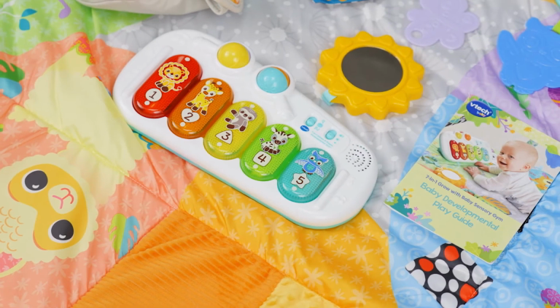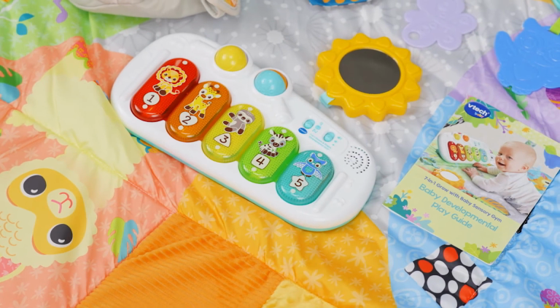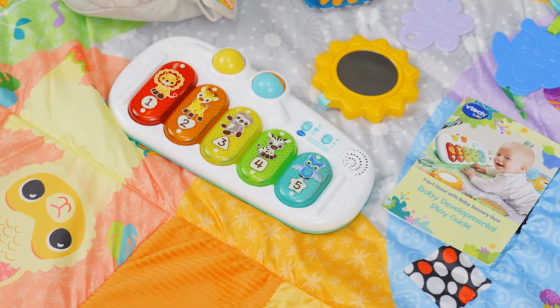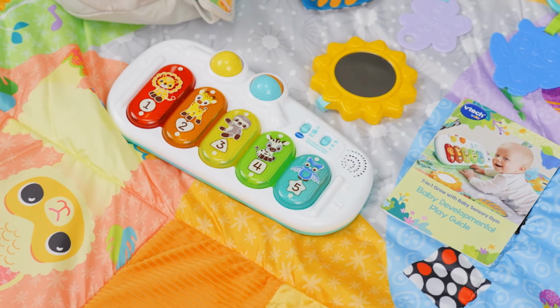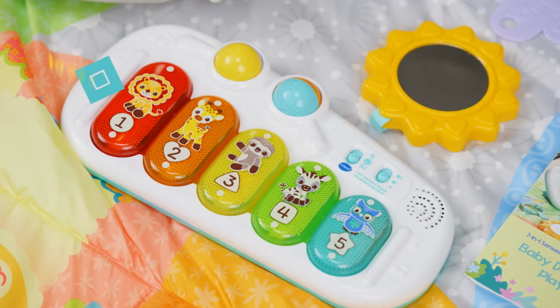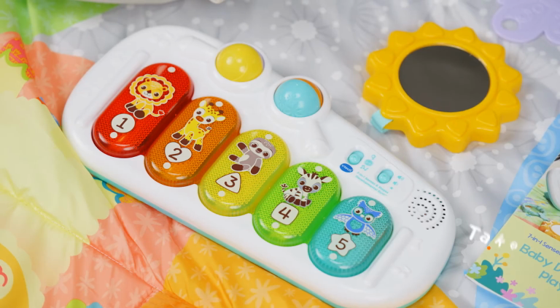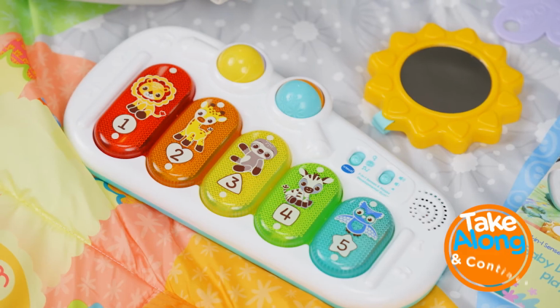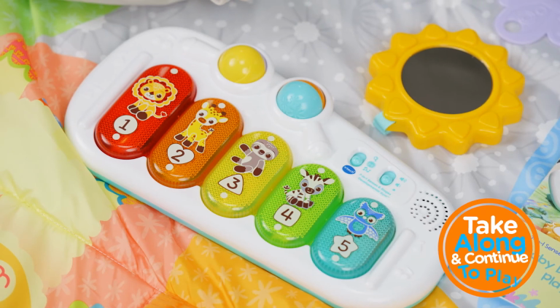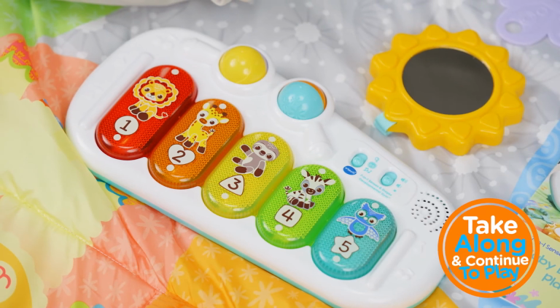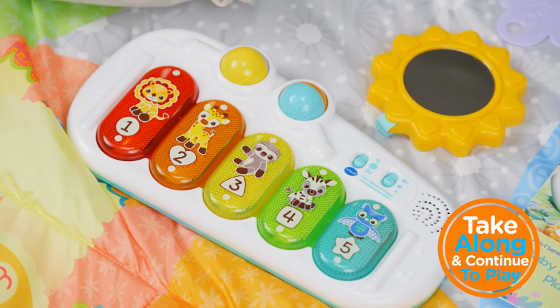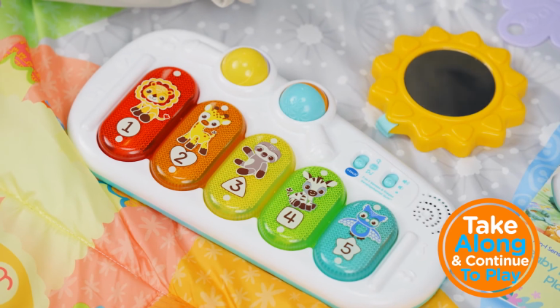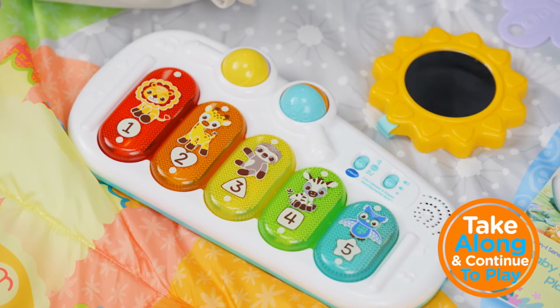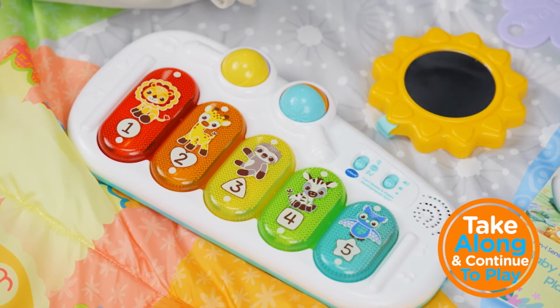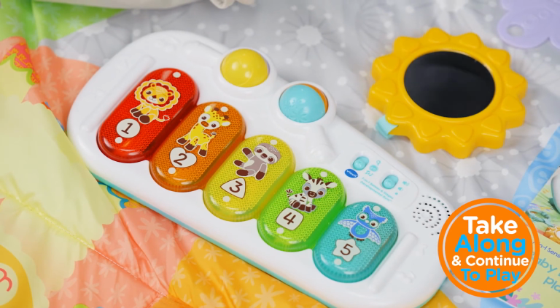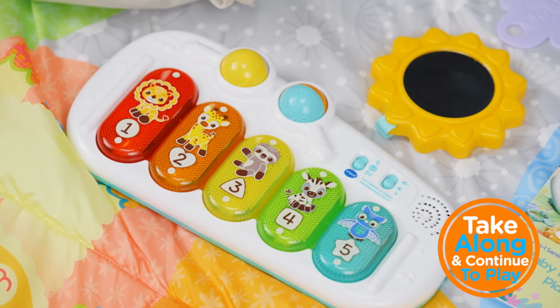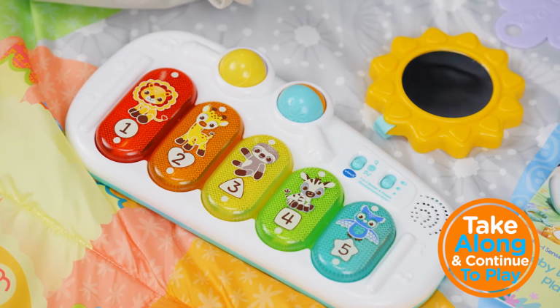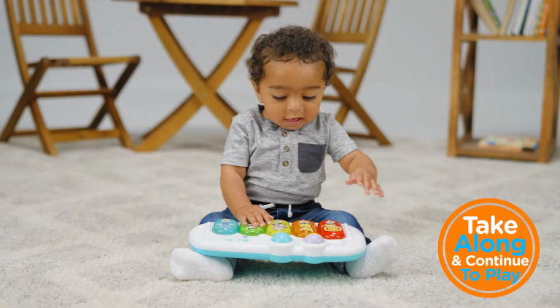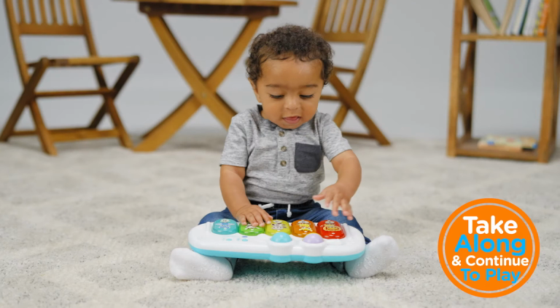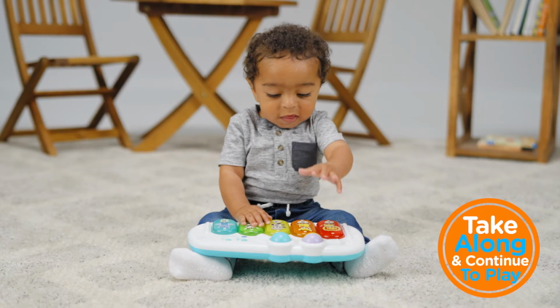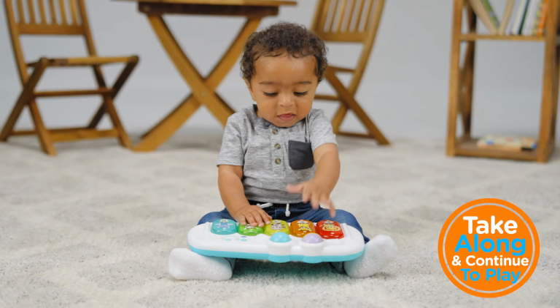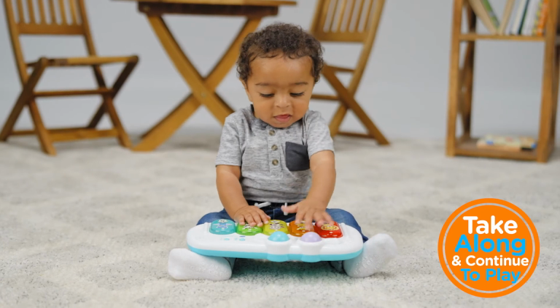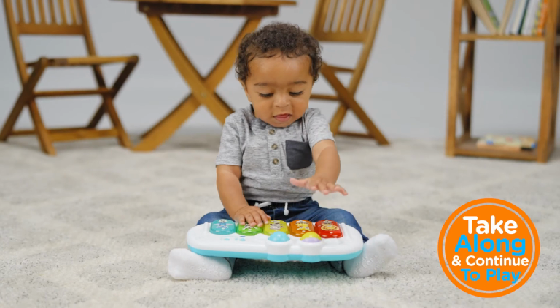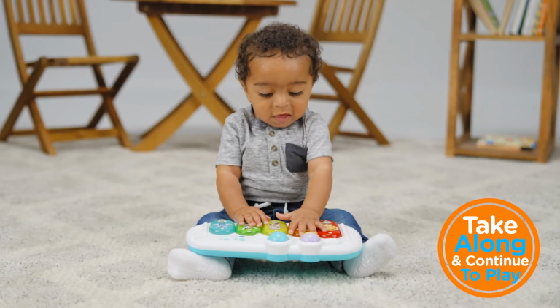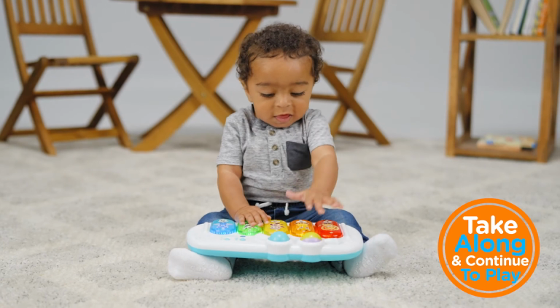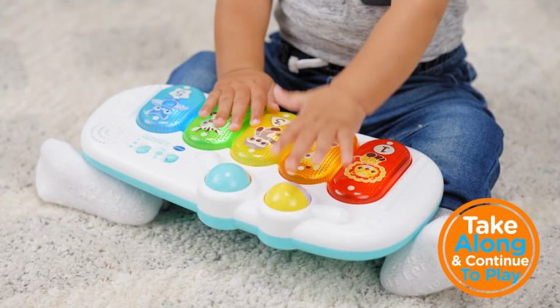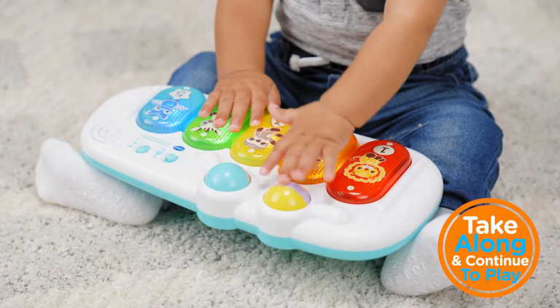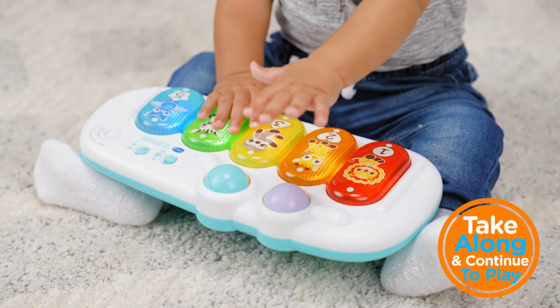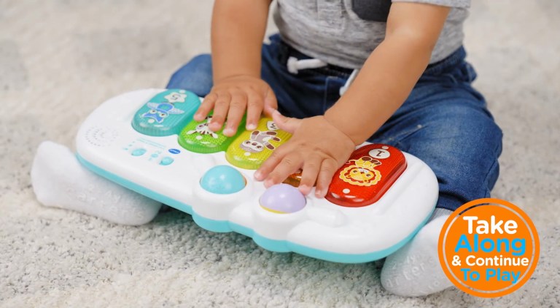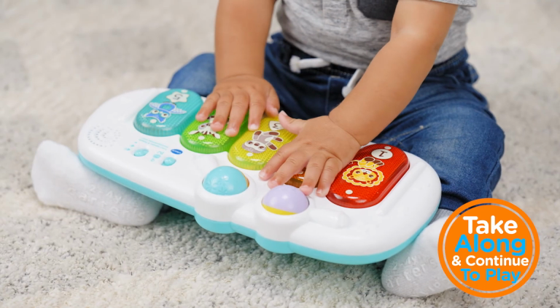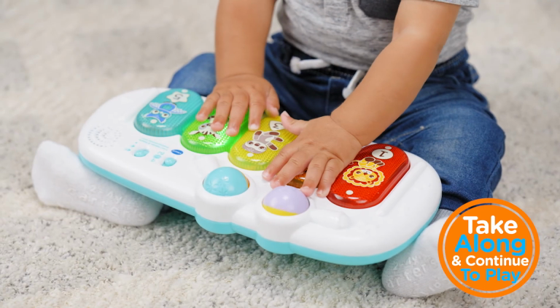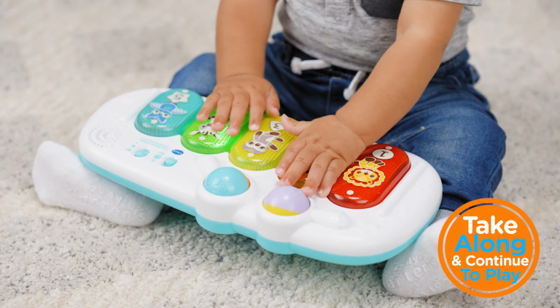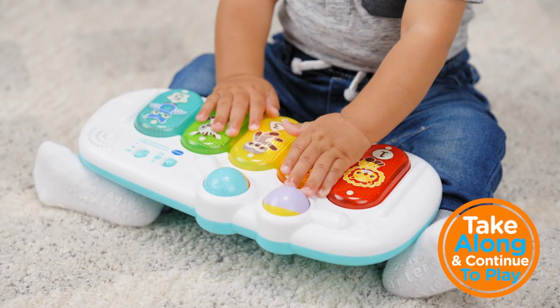And when baby is on the move, use the removable xylophone for take-along play, where little ones can continue to learn about sounds, colours and number learning.